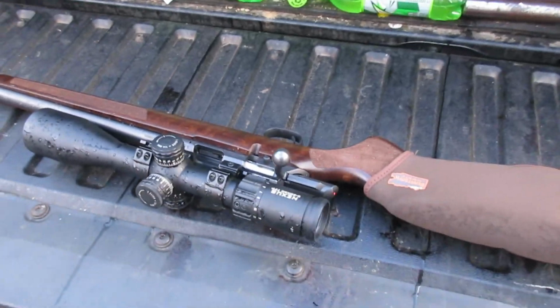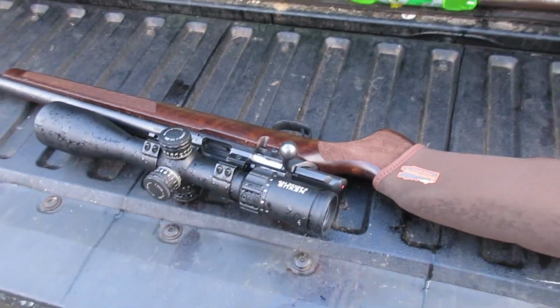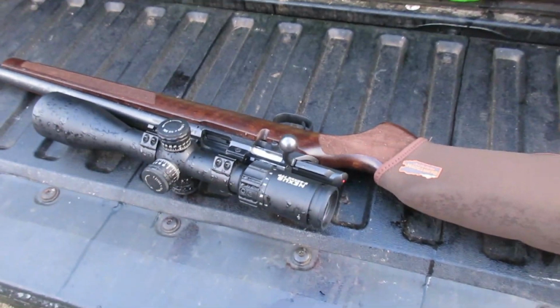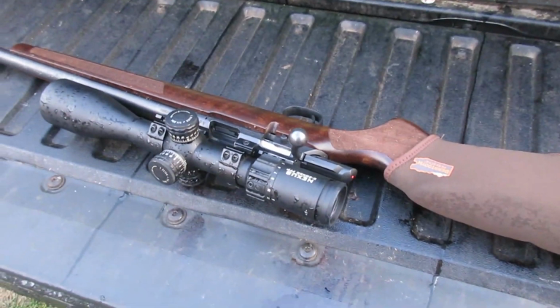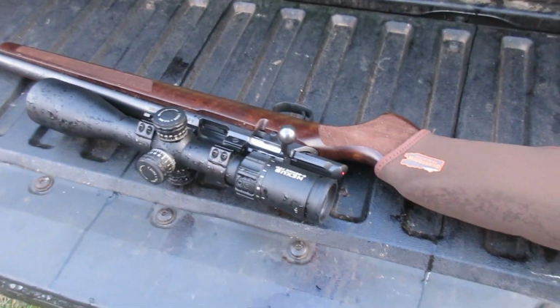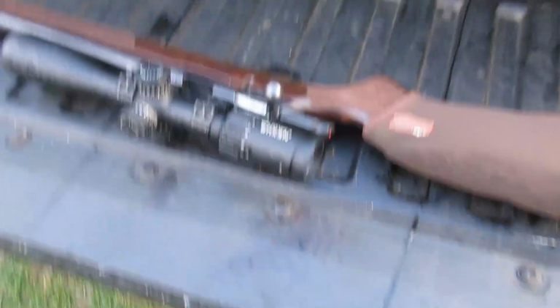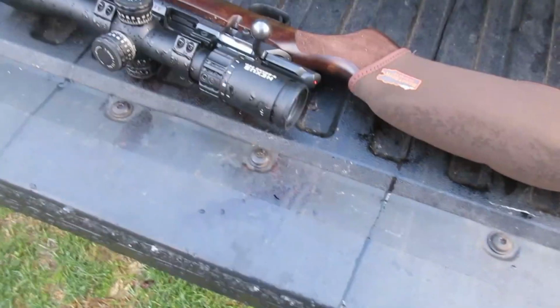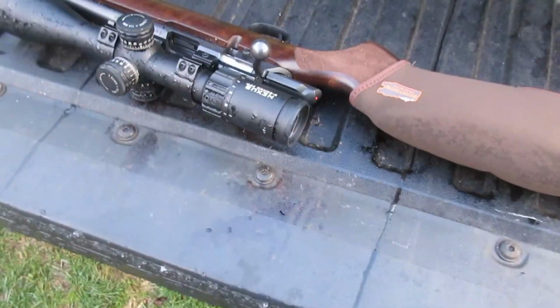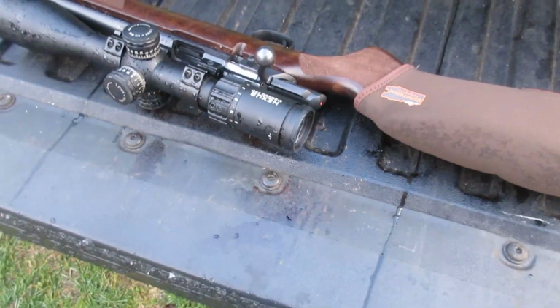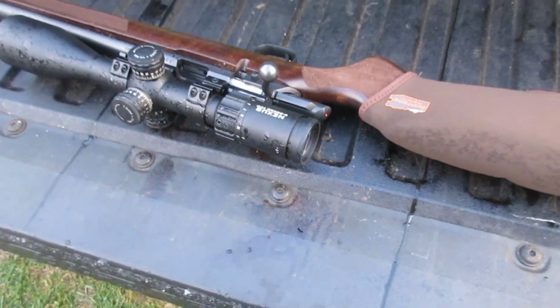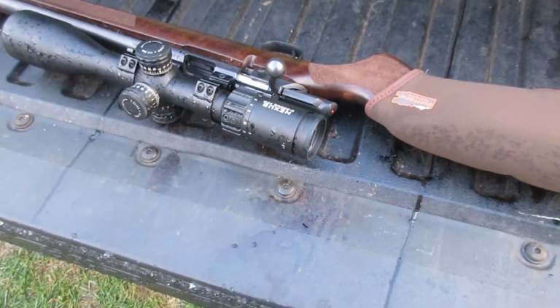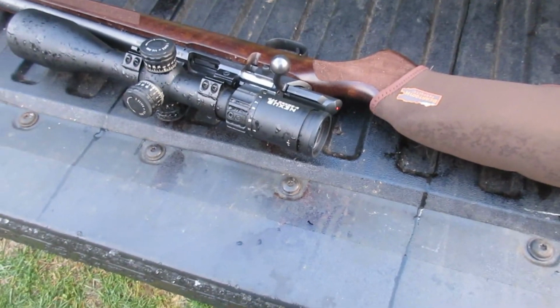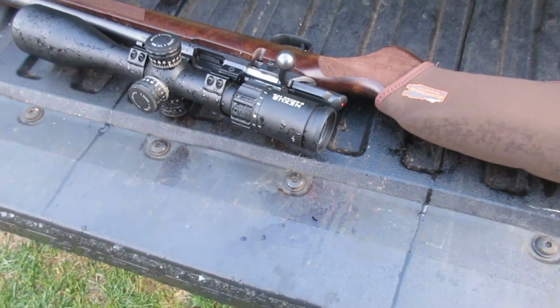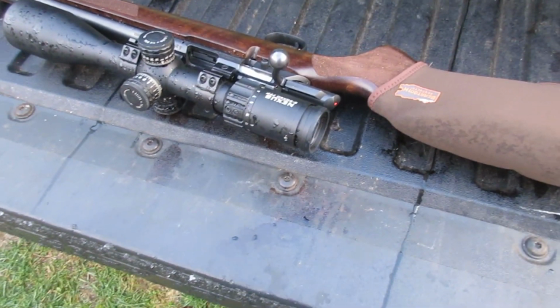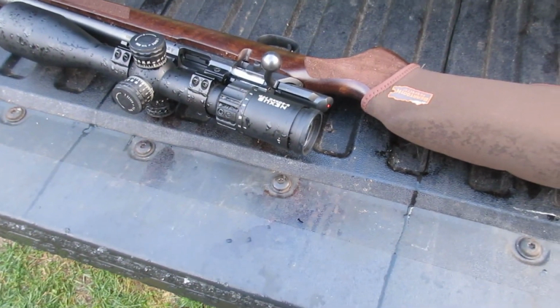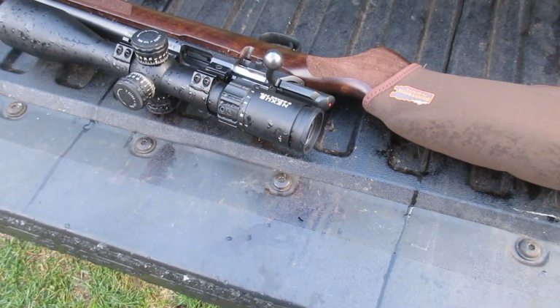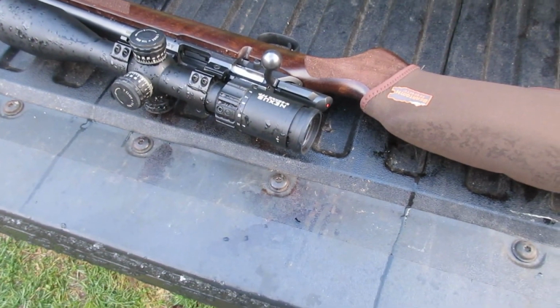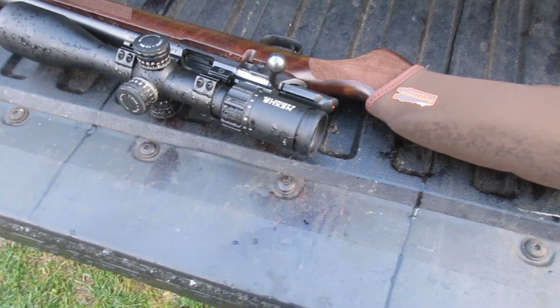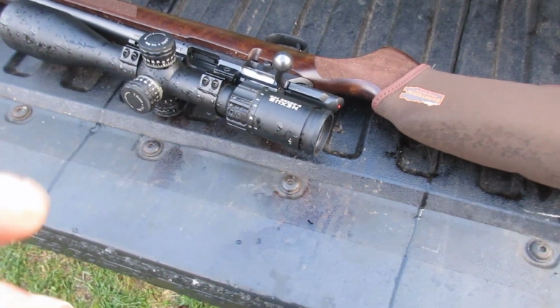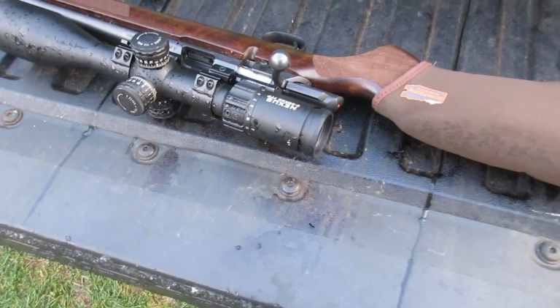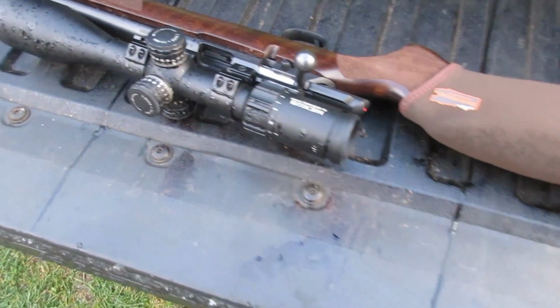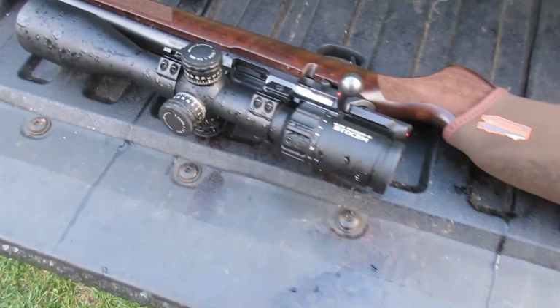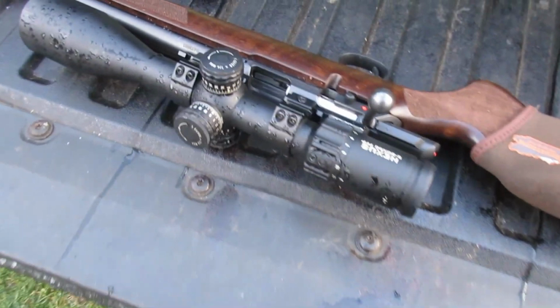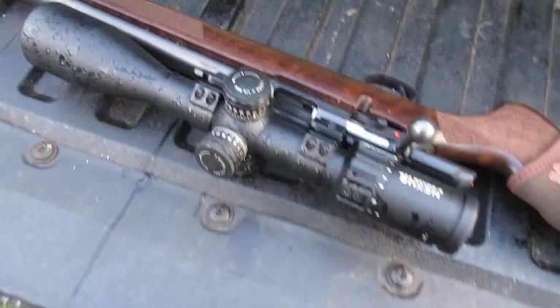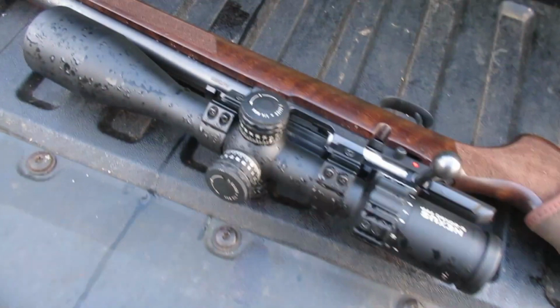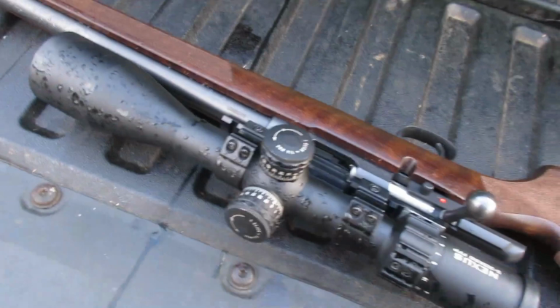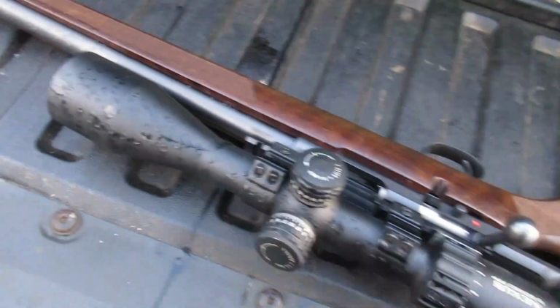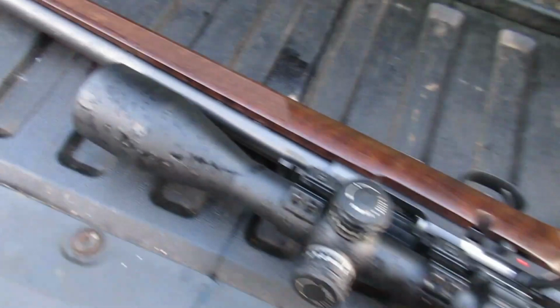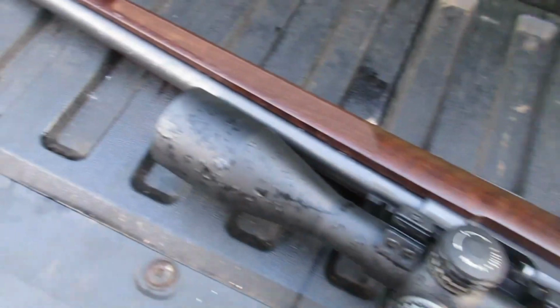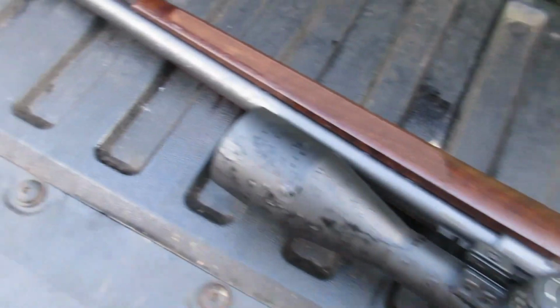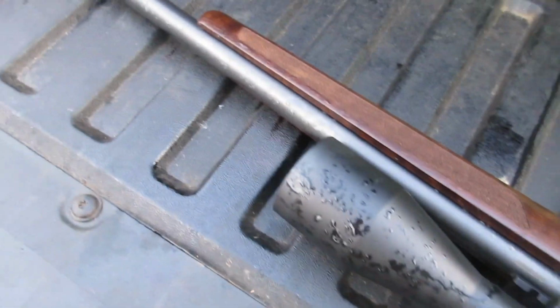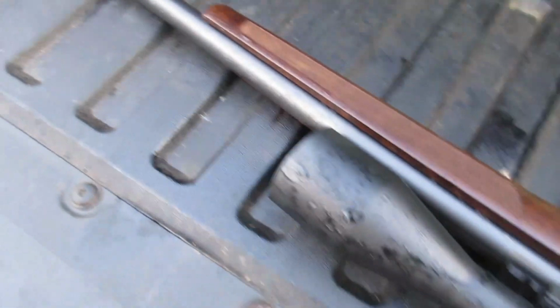There's that CZ457 with the varmint barrel on it.